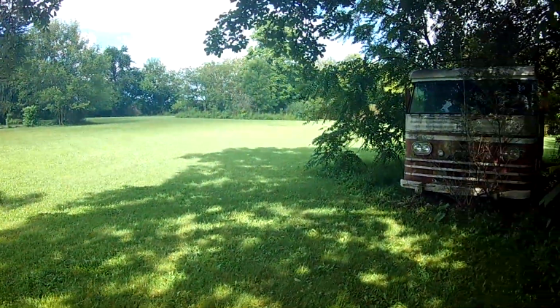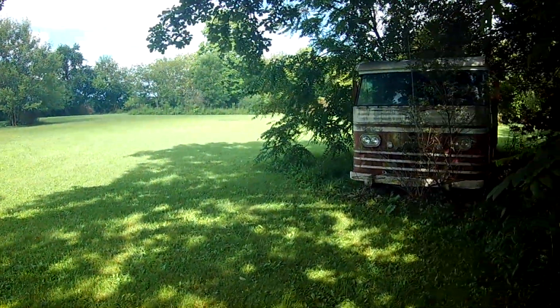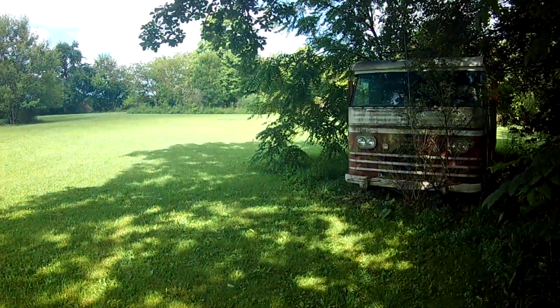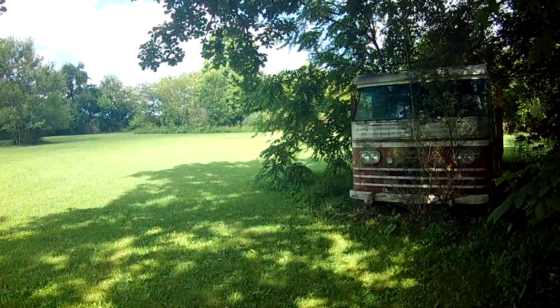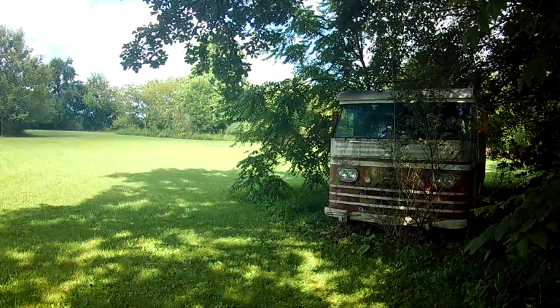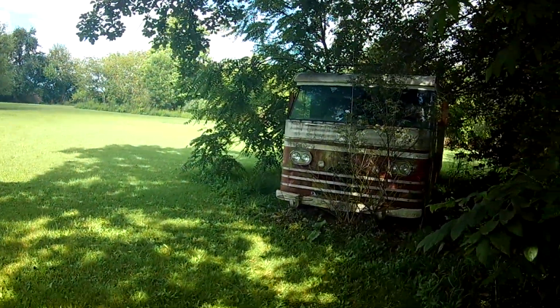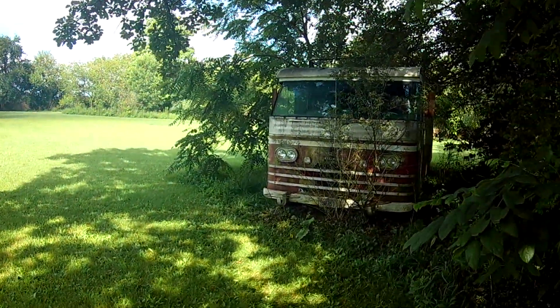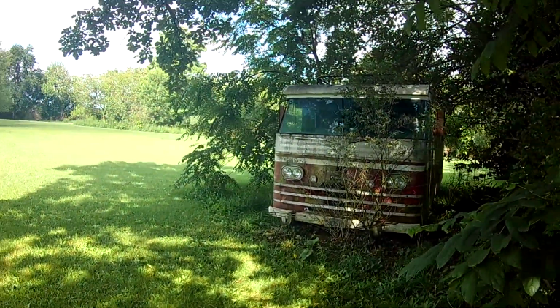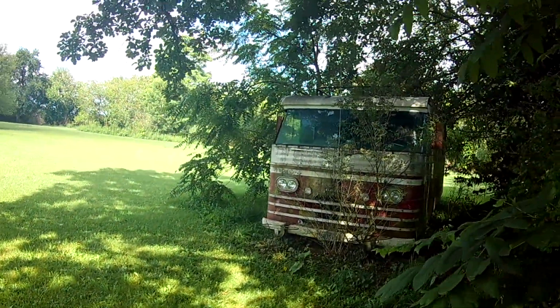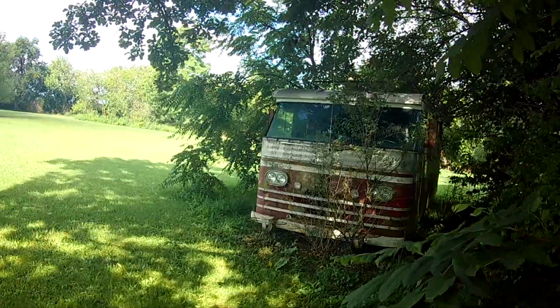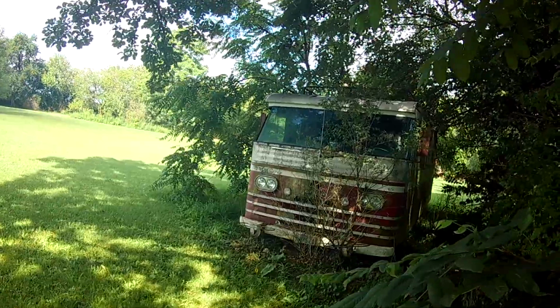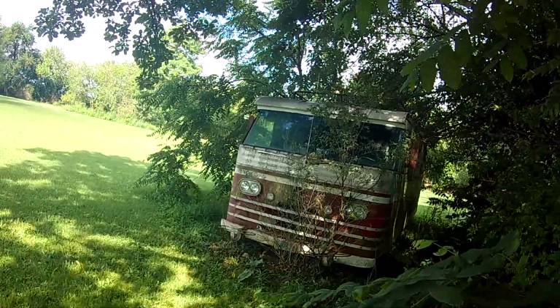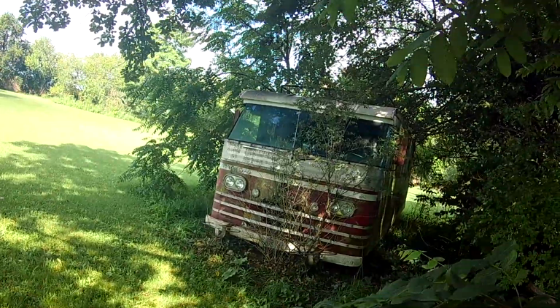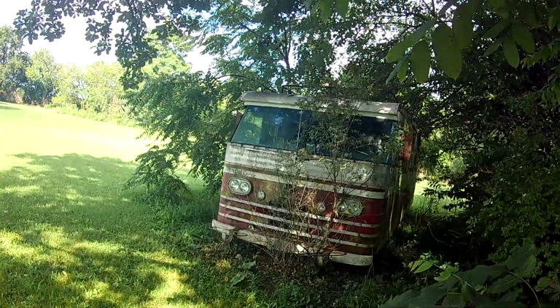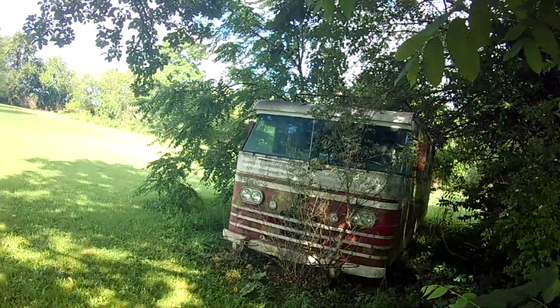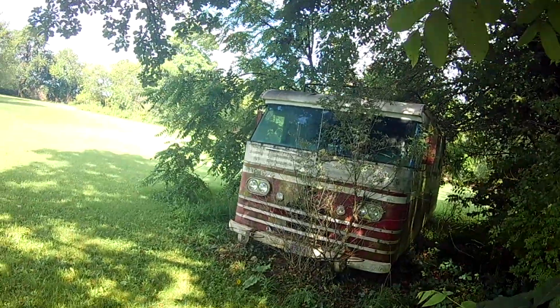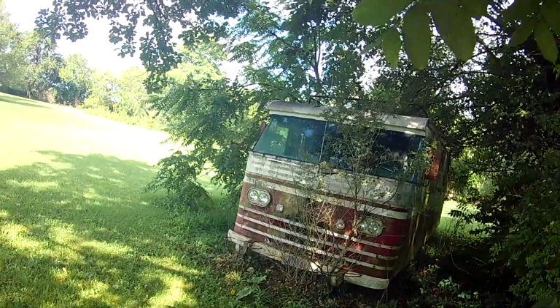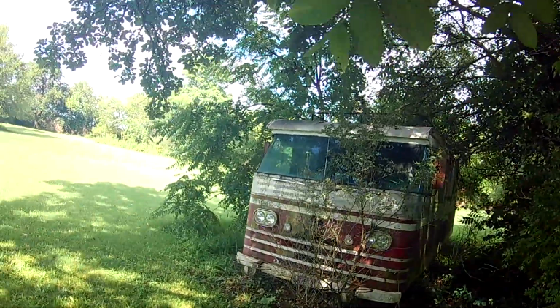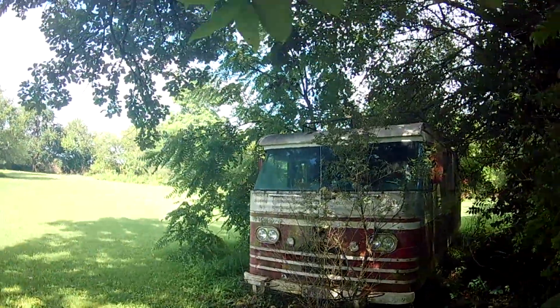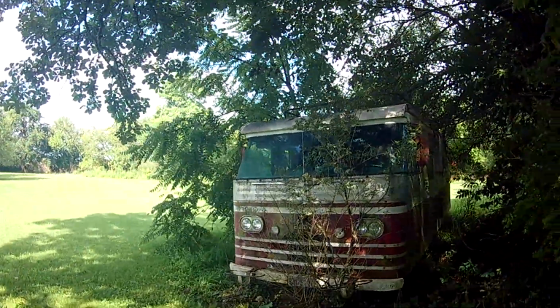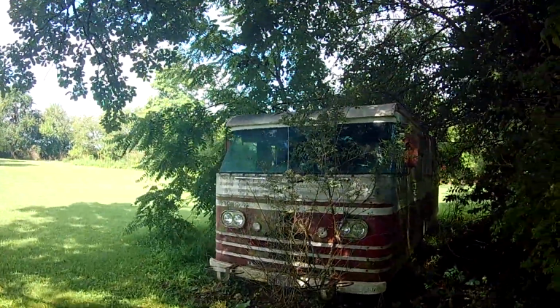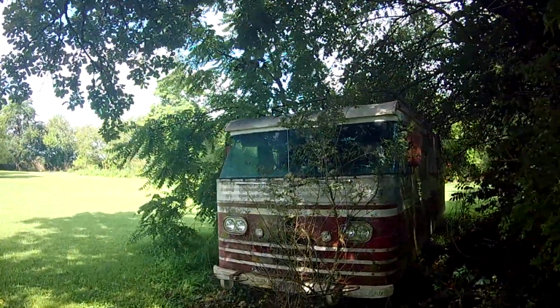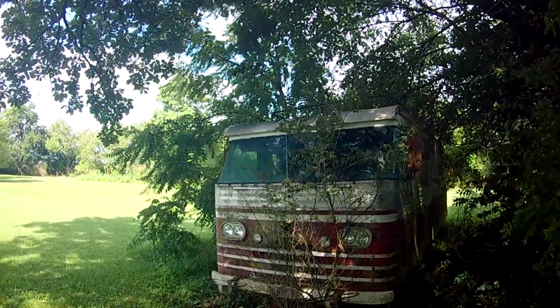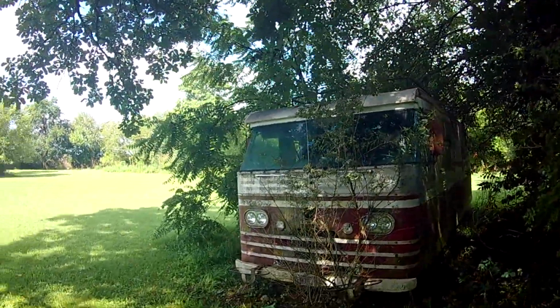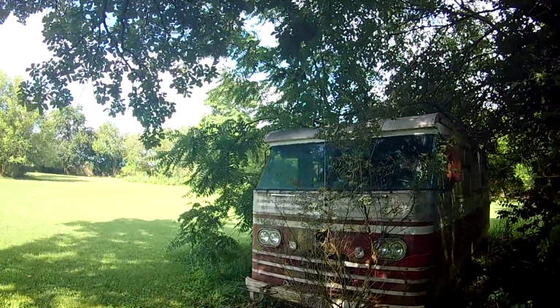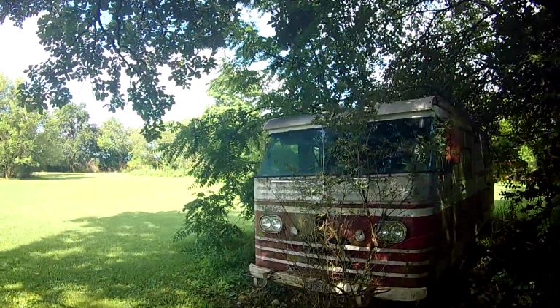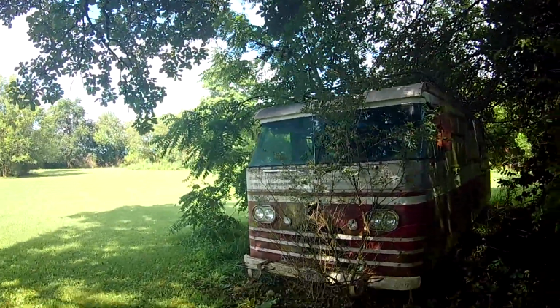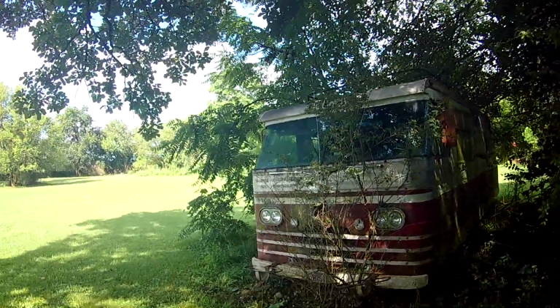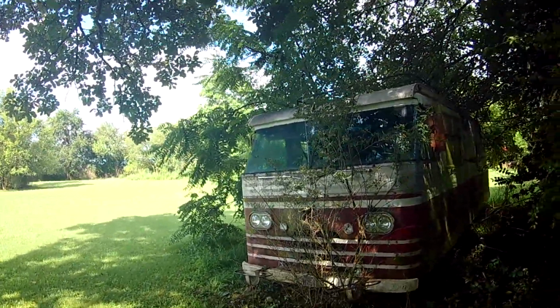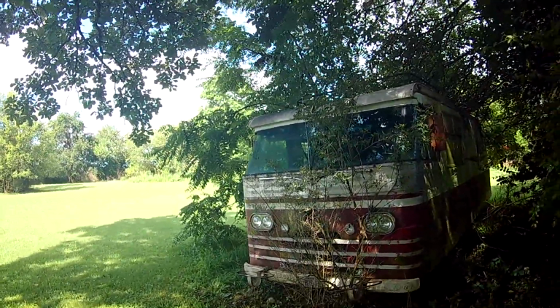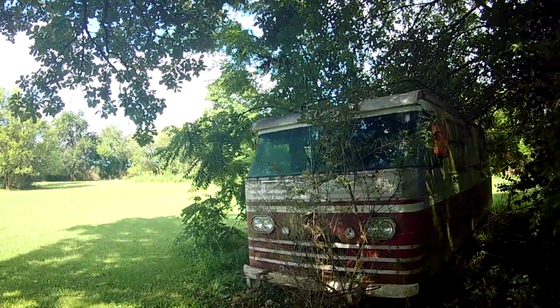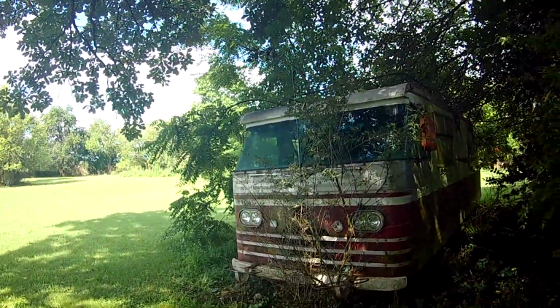They said his motorhome is still here, so I said, can I take a picture of it? And here we are.